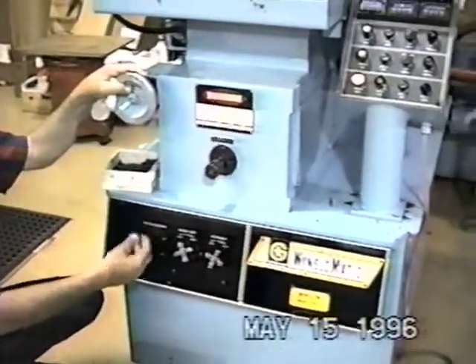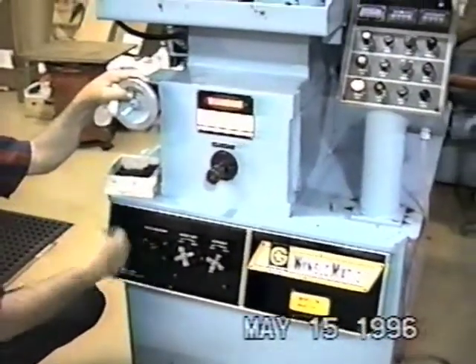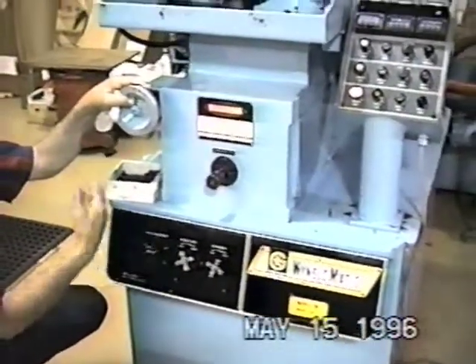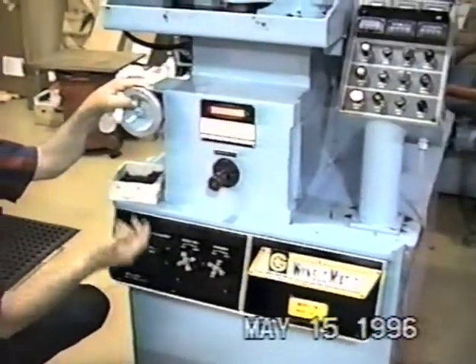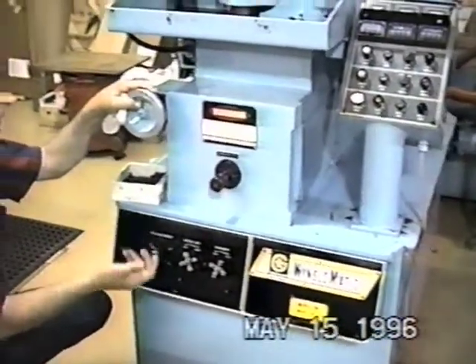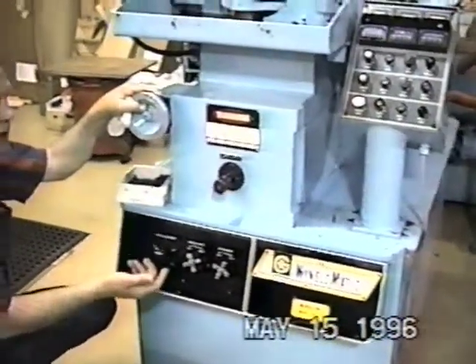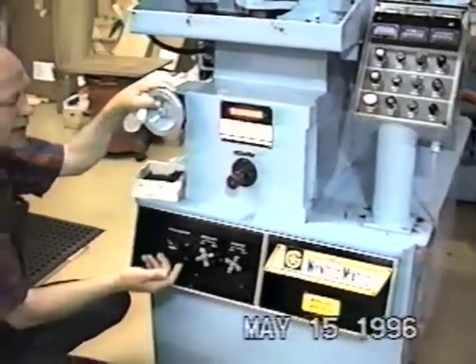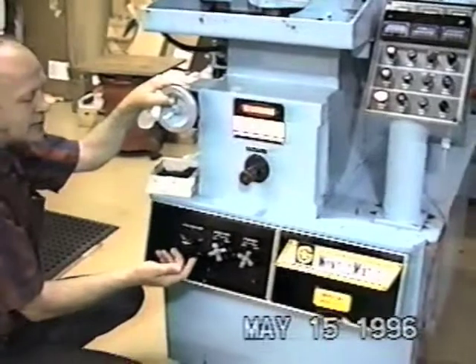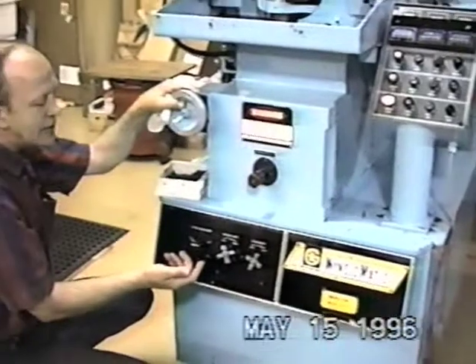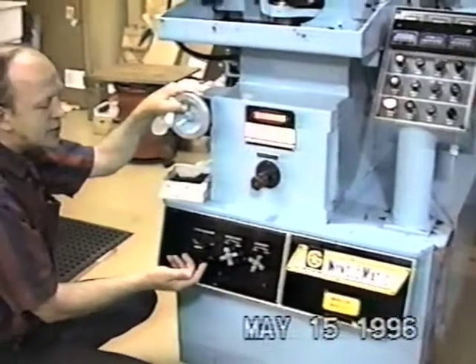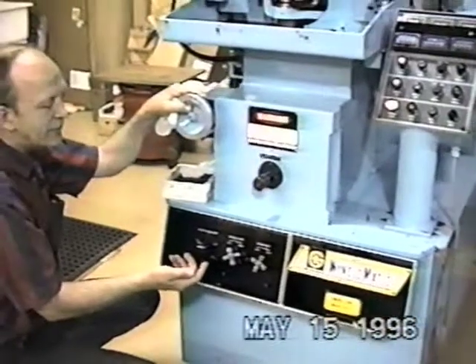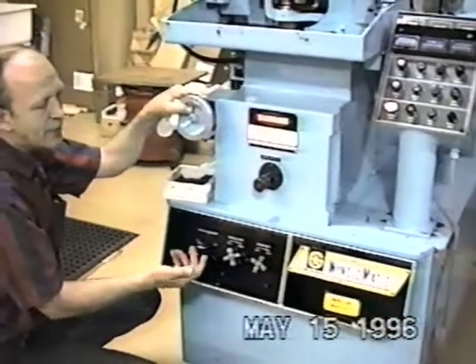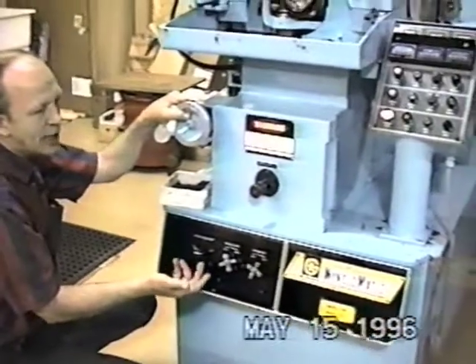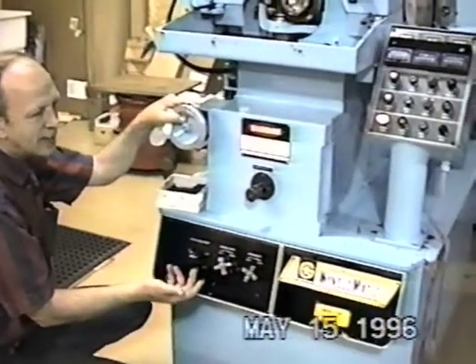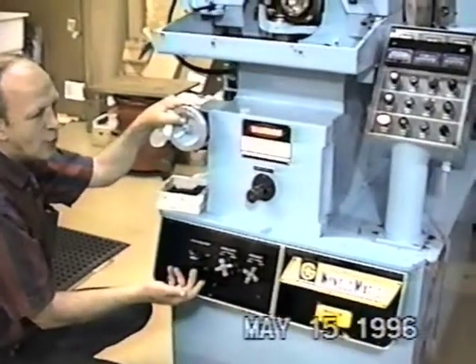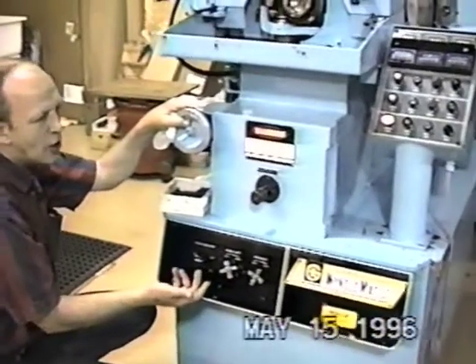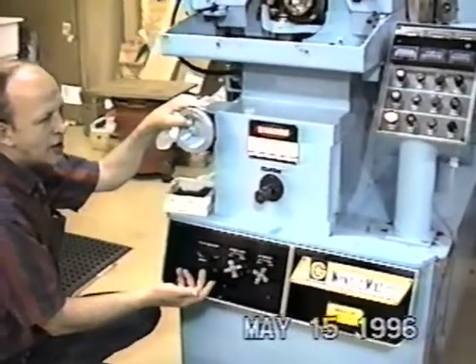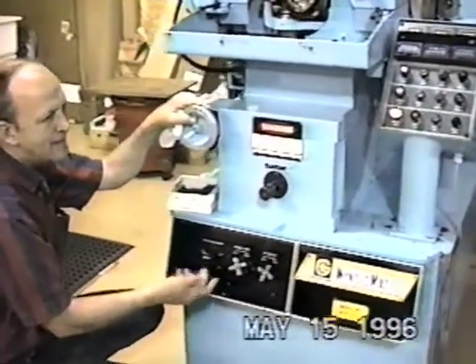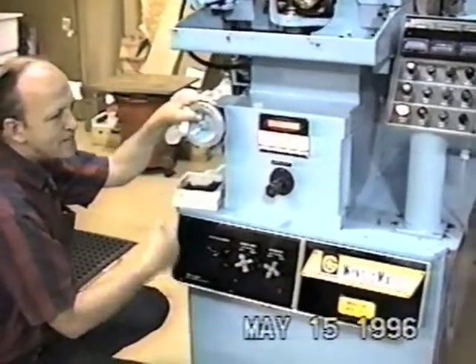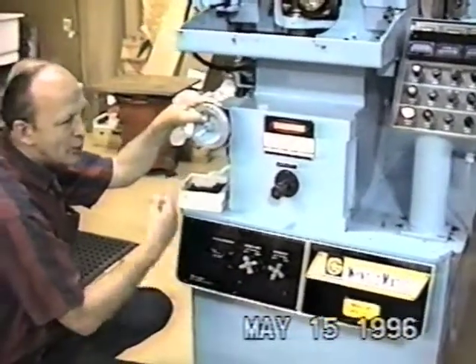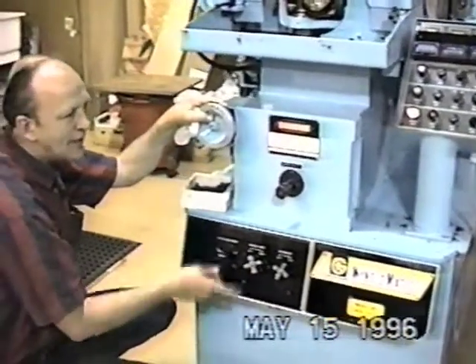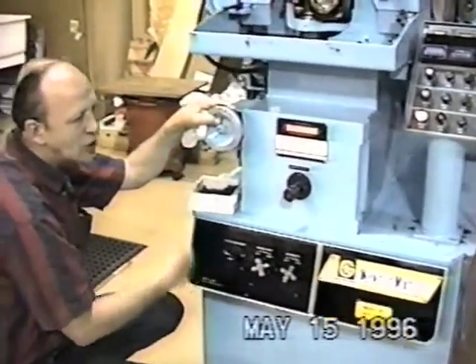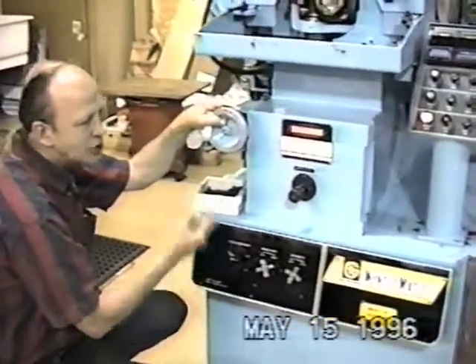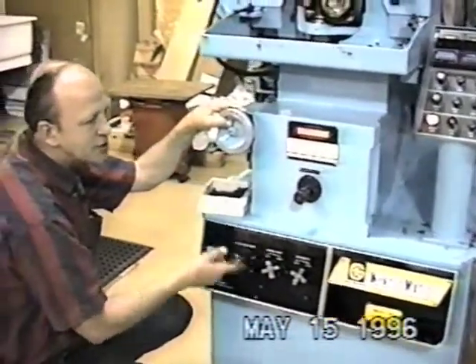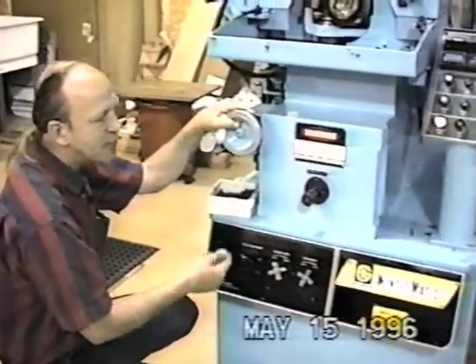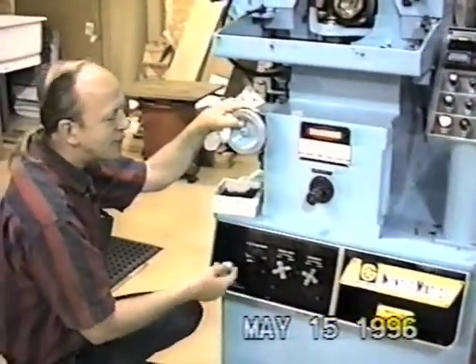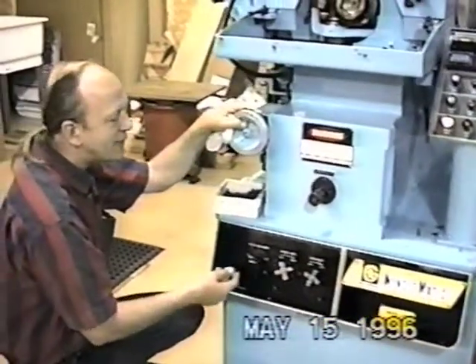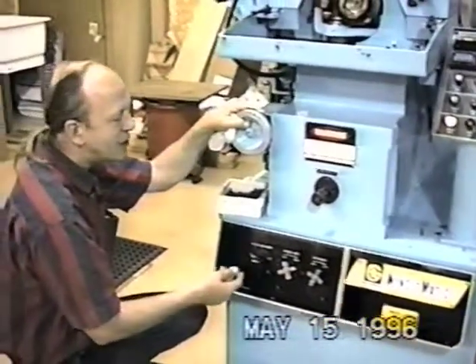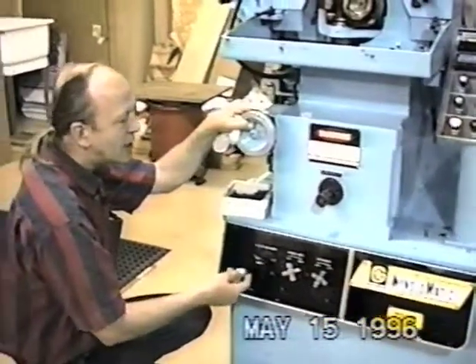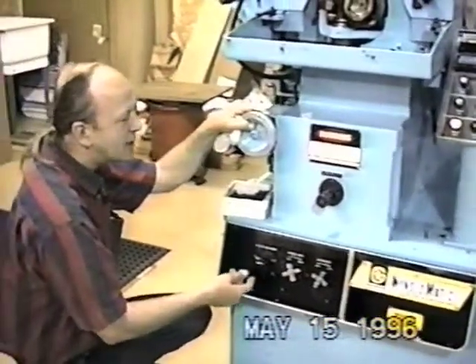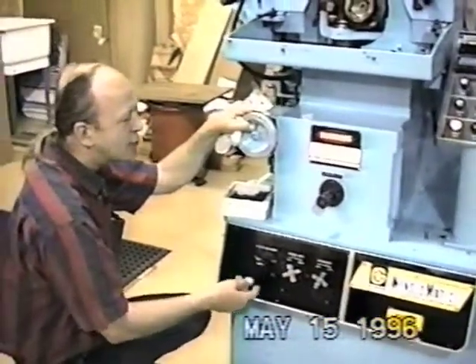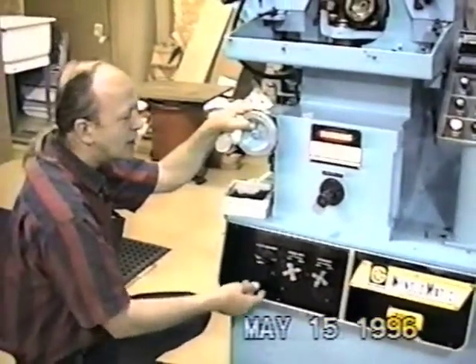Then my spark out counter takes over for about four revolutions to put the finish on the drill.